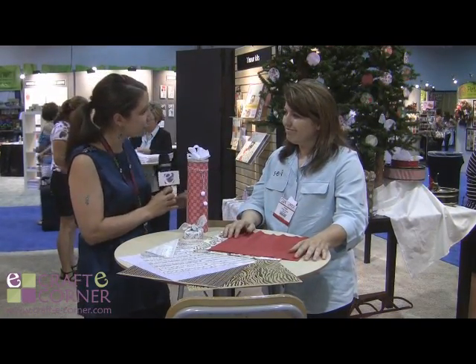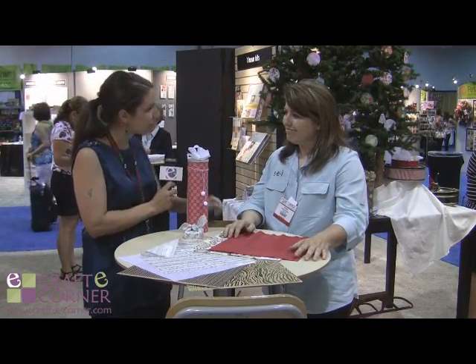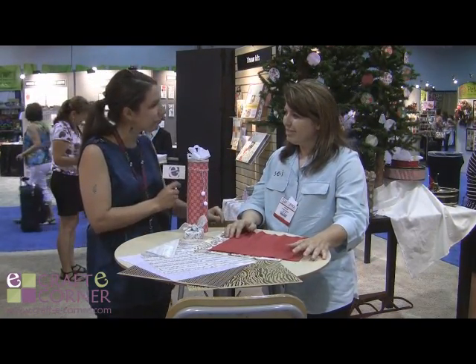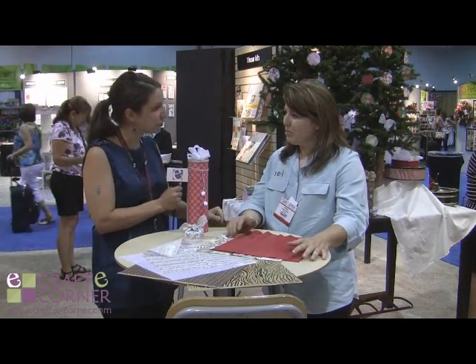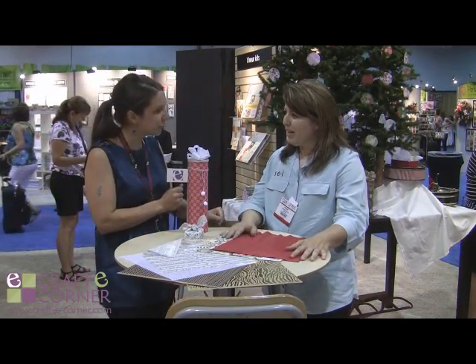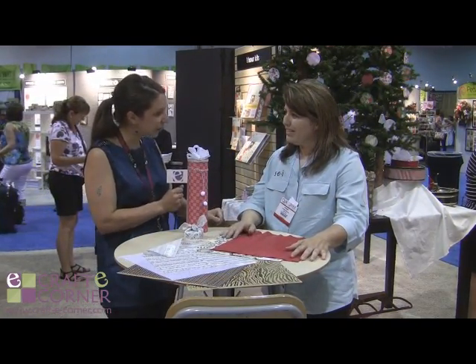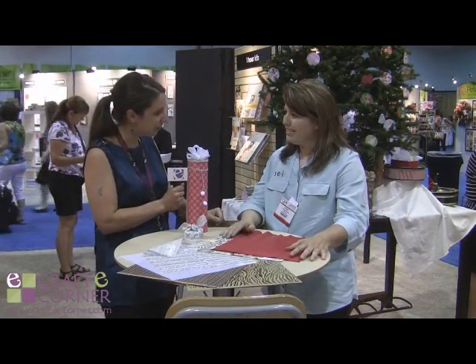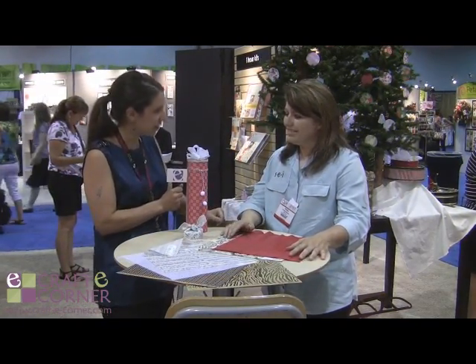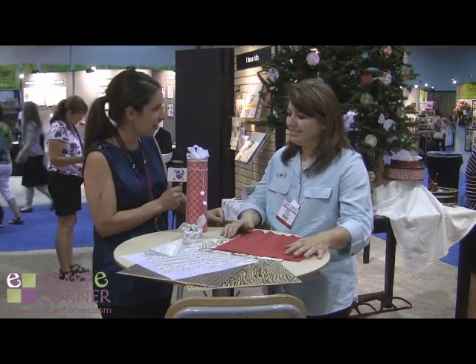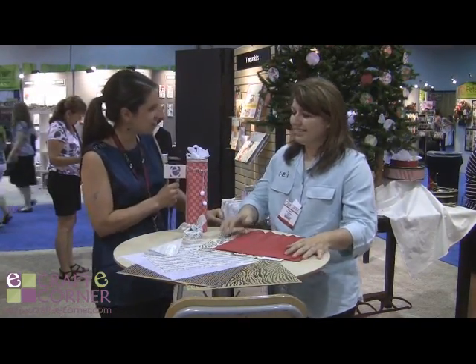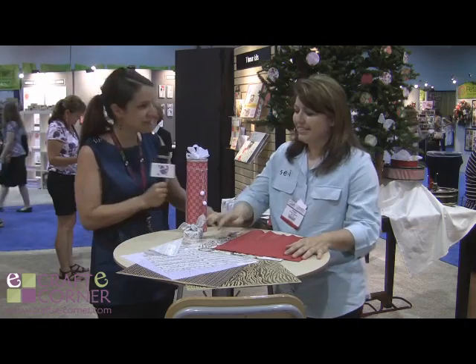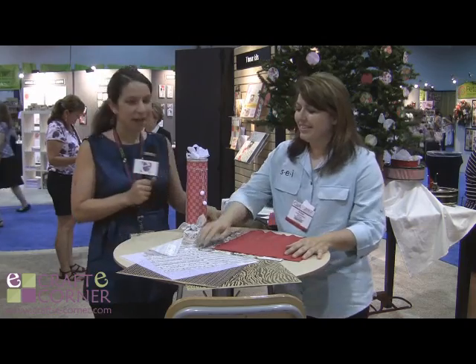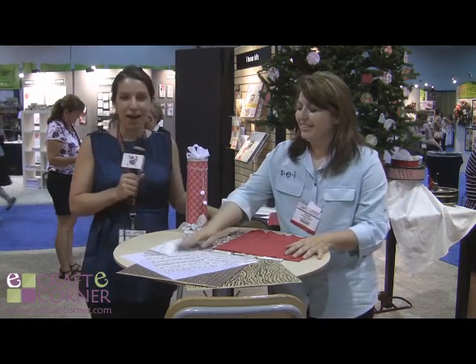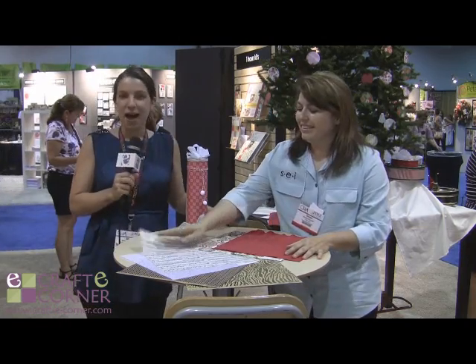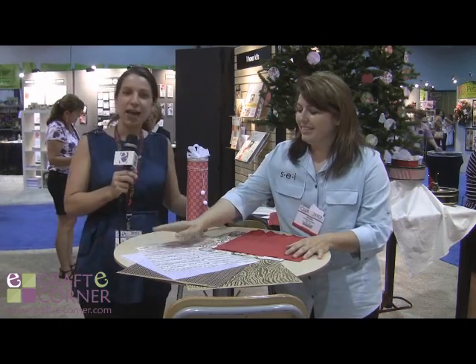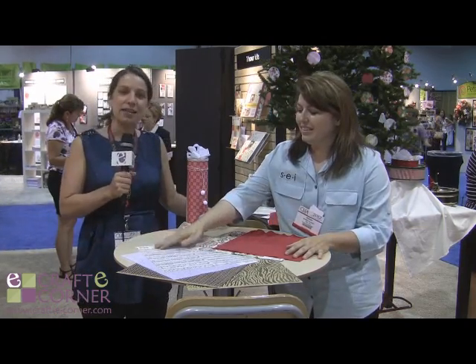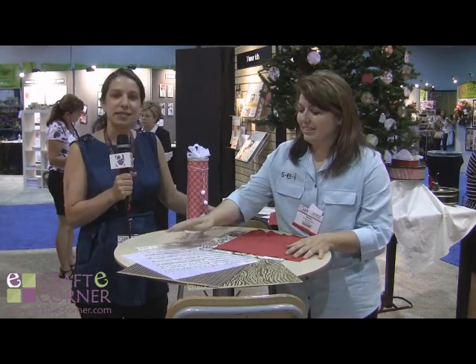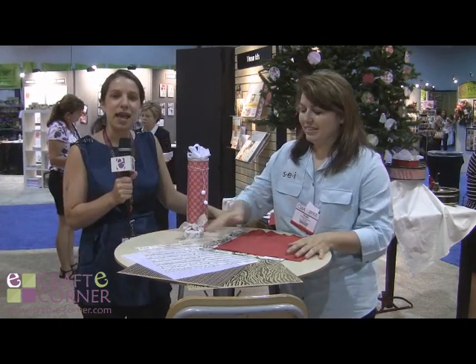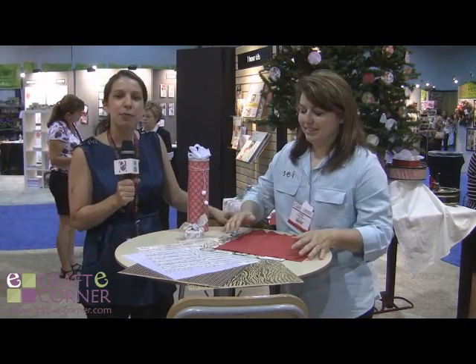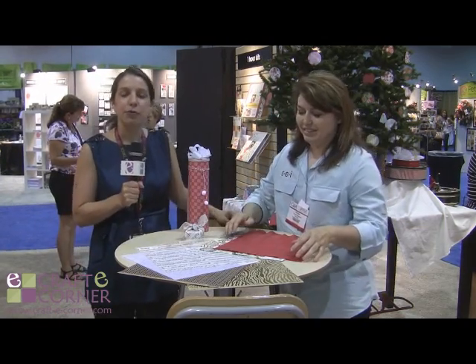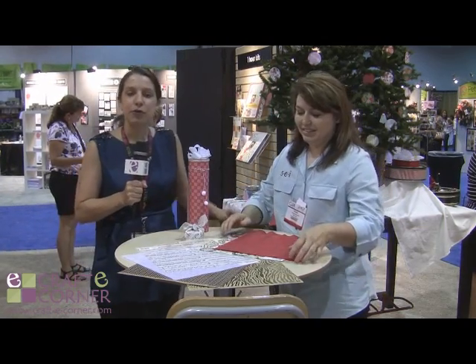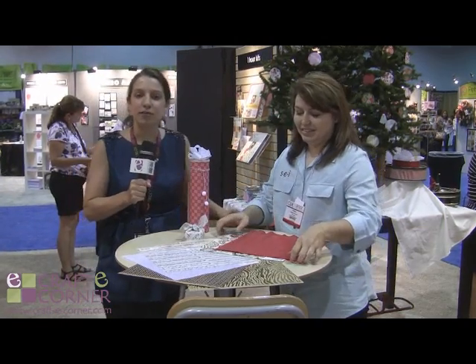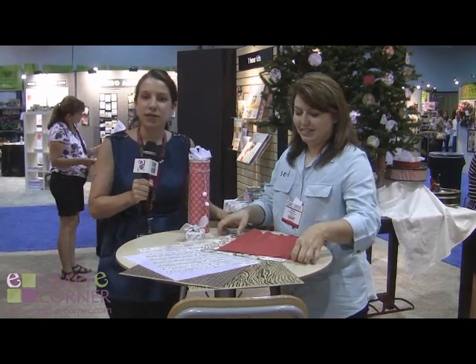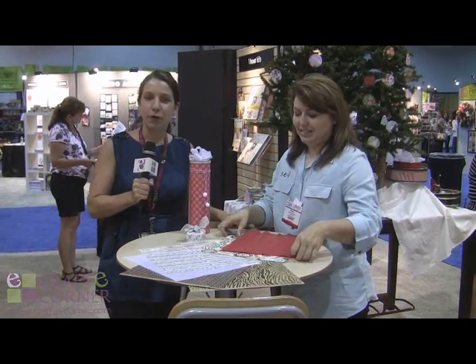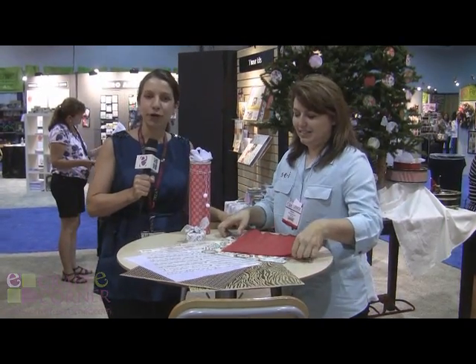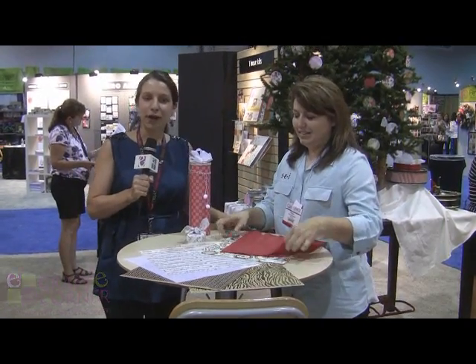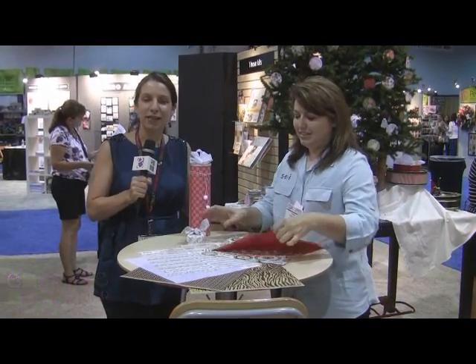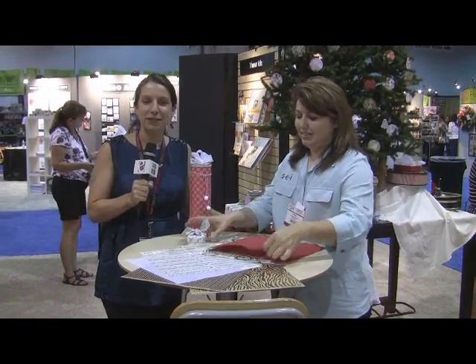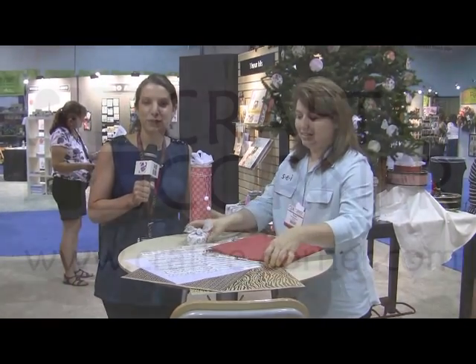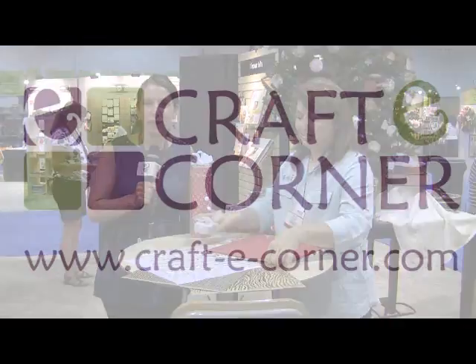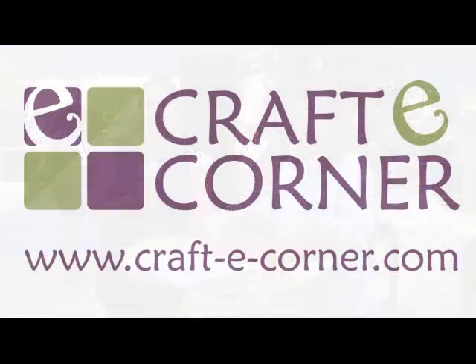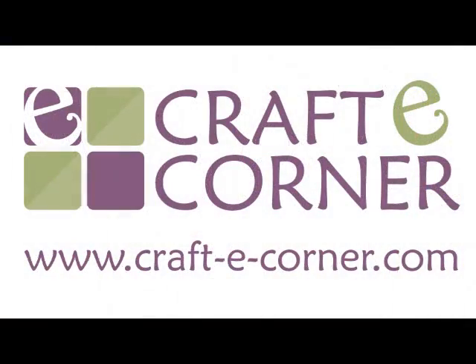Thank you so much for sharing with us. This is Abby with Crafty Corner, and thanks for joining us.